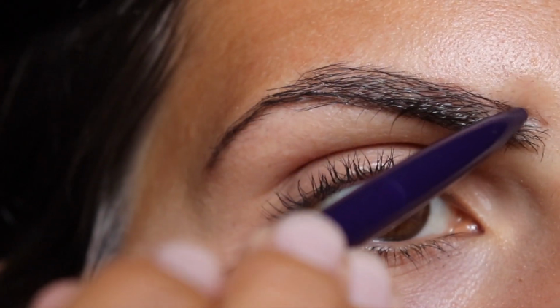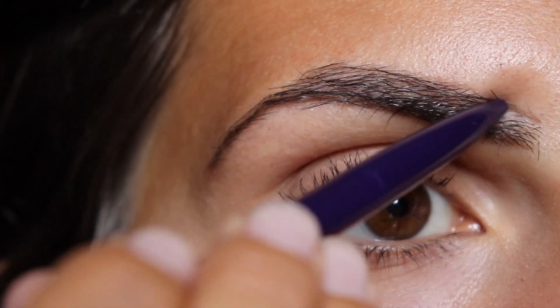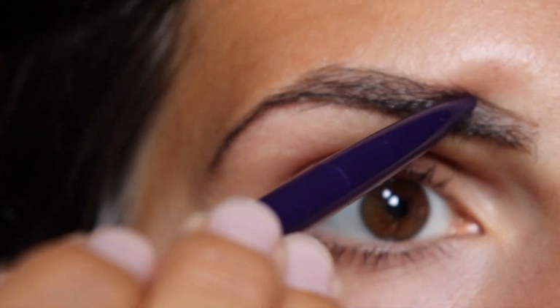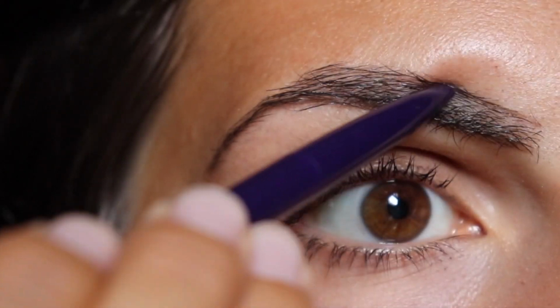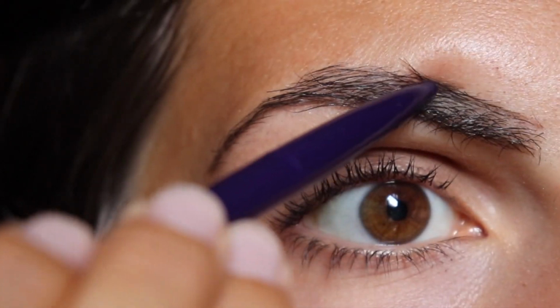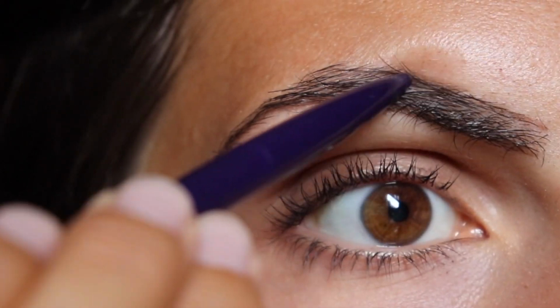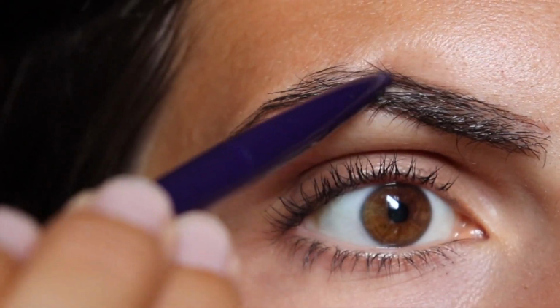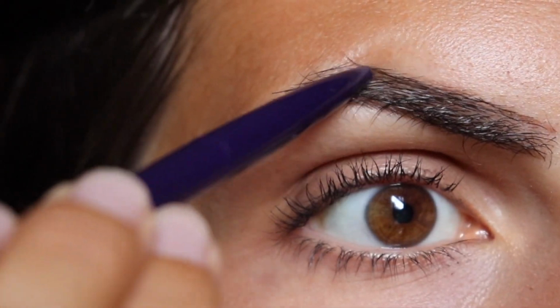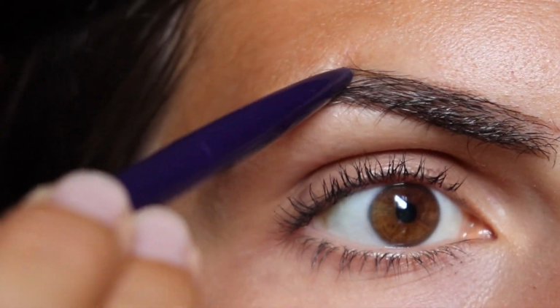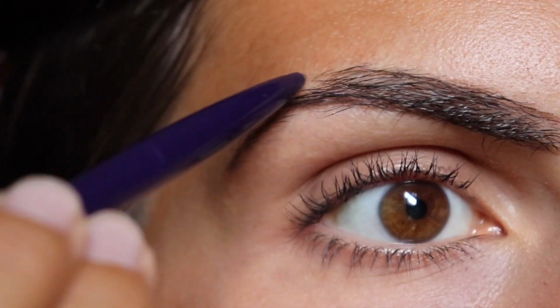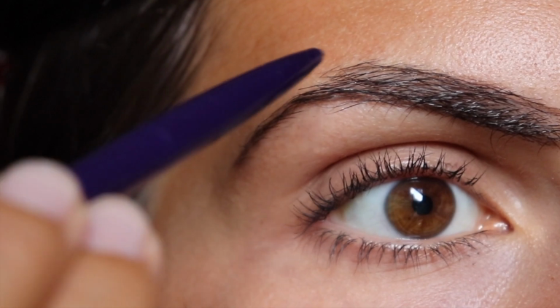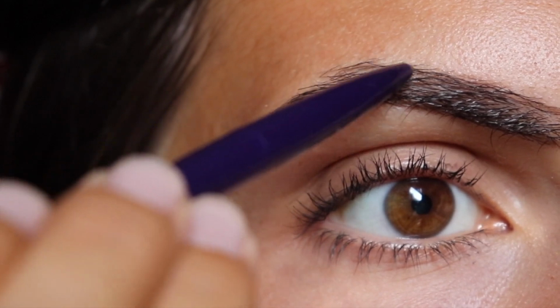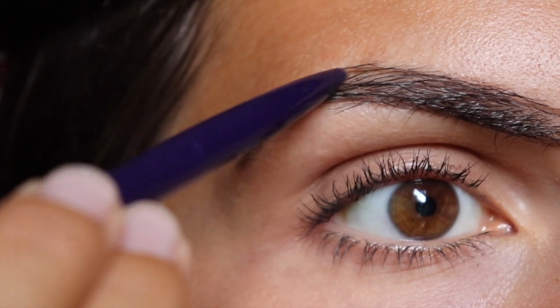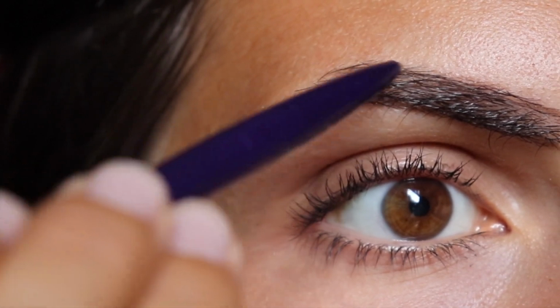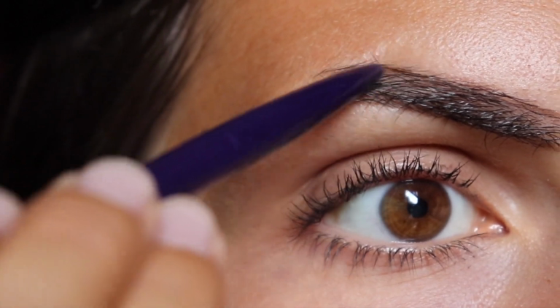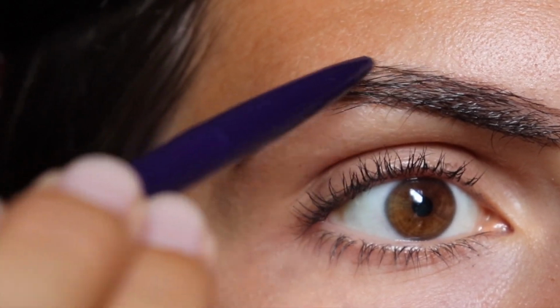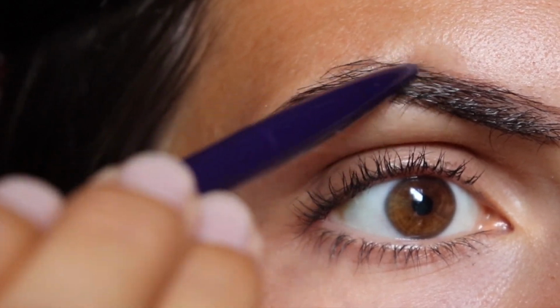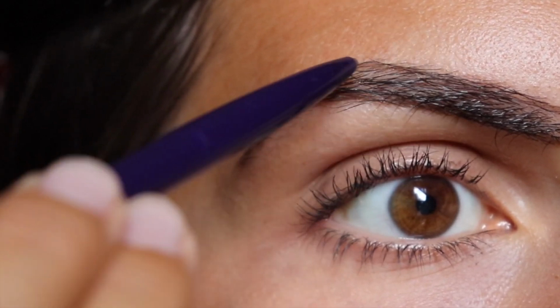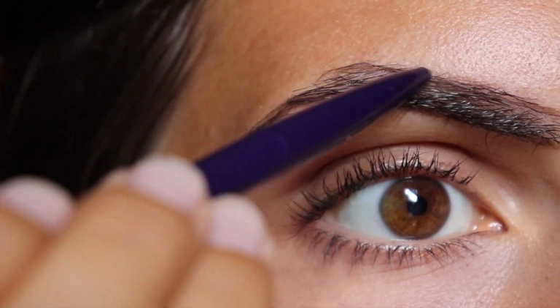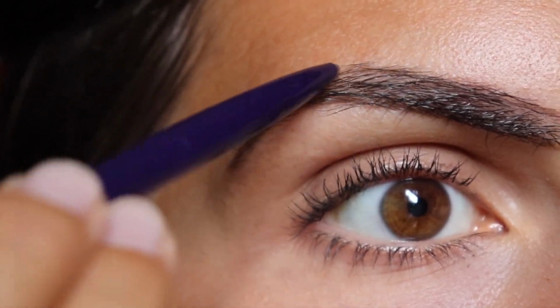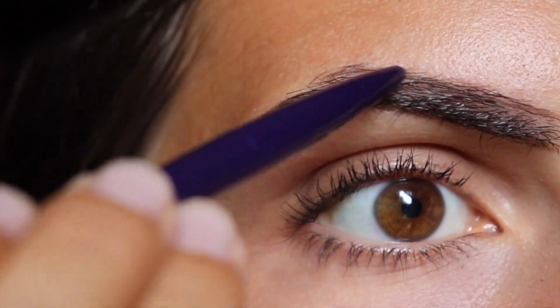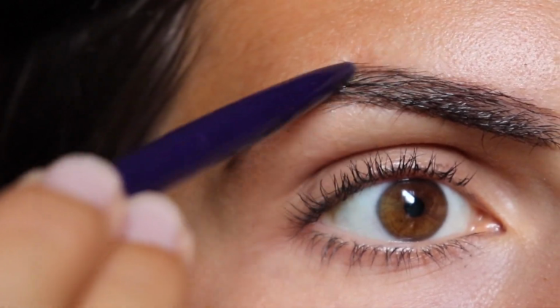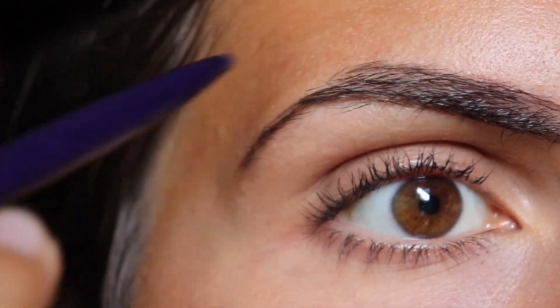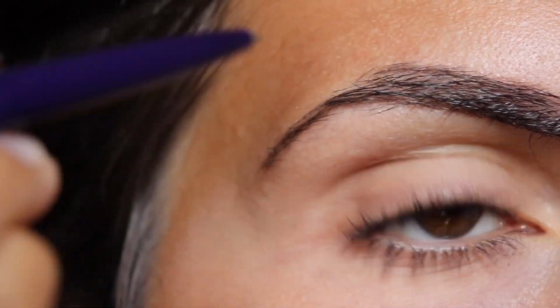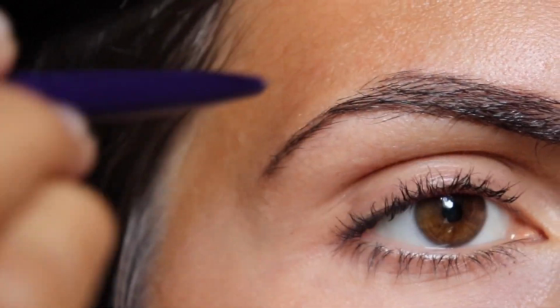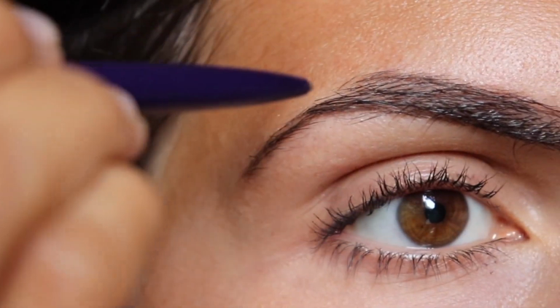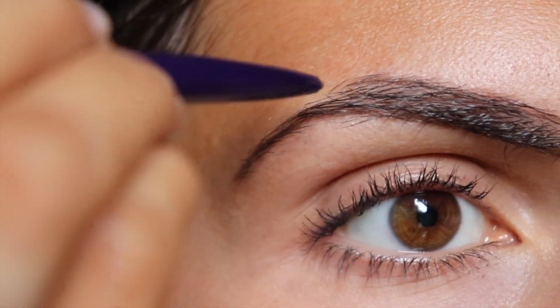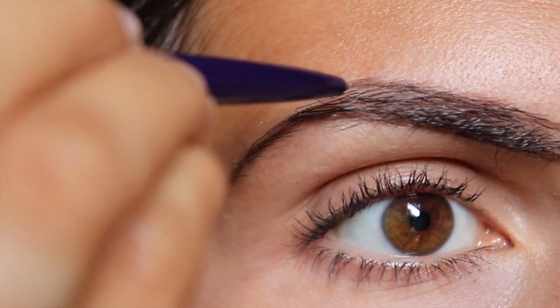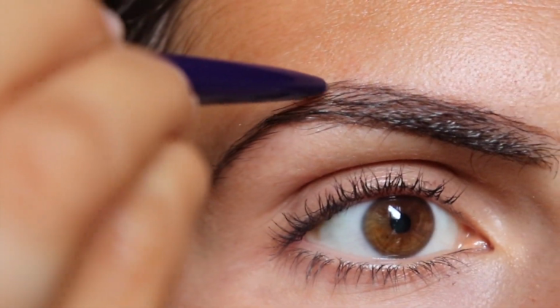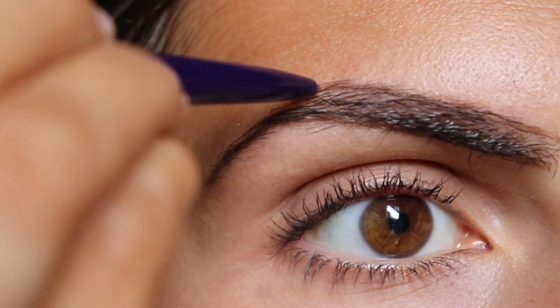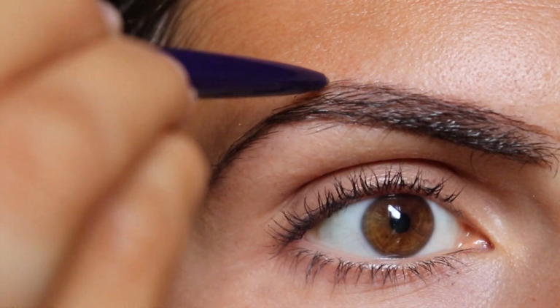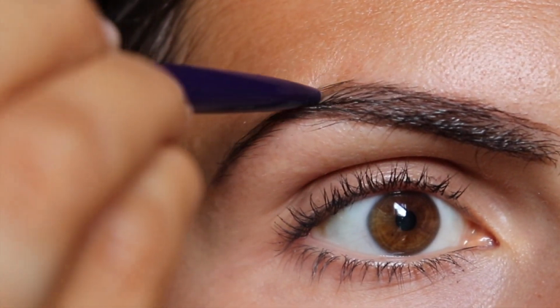Then I brush the hairs downward so I can make another line to finish the outline of the brow. I like to first start out with a brow pencil — I find that this makes the brow look more defined.